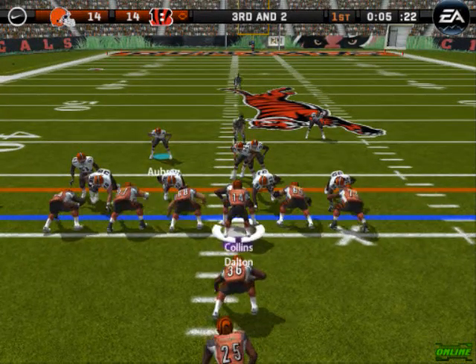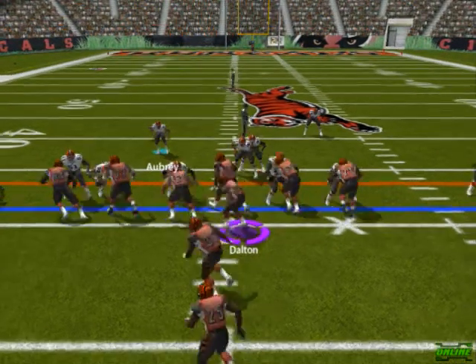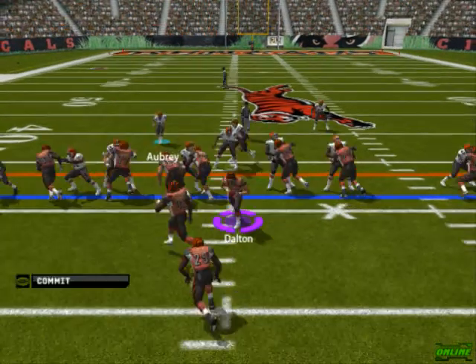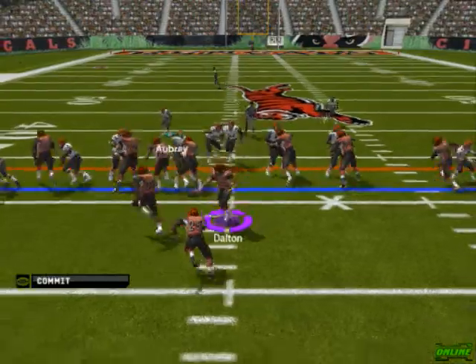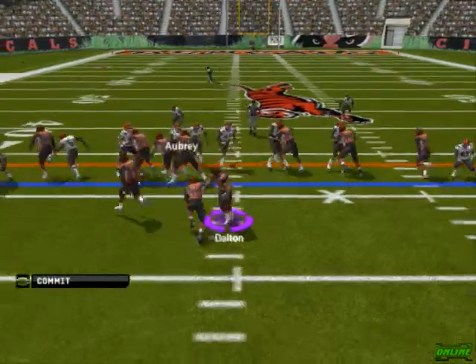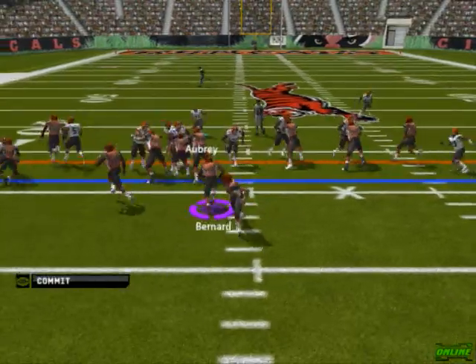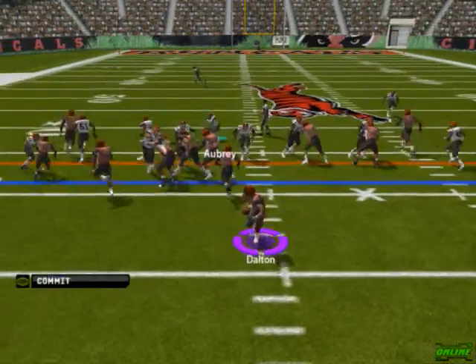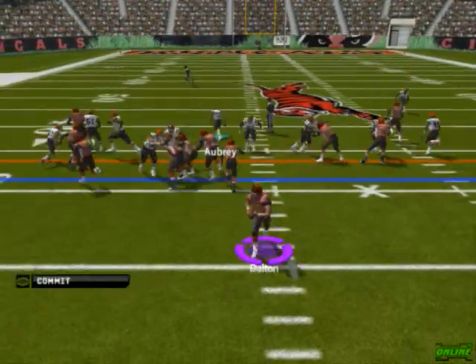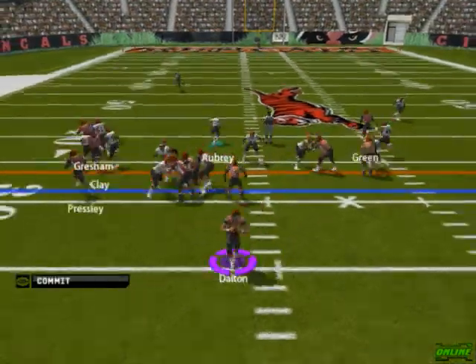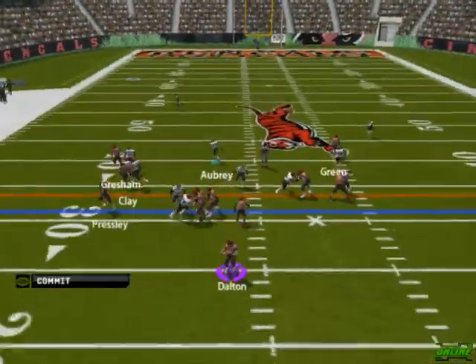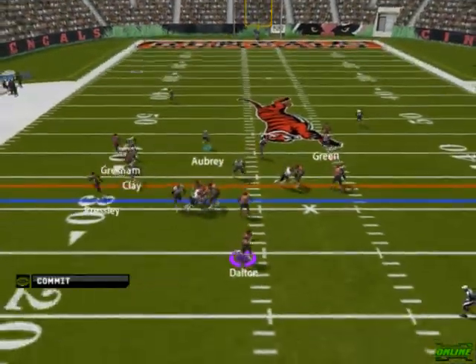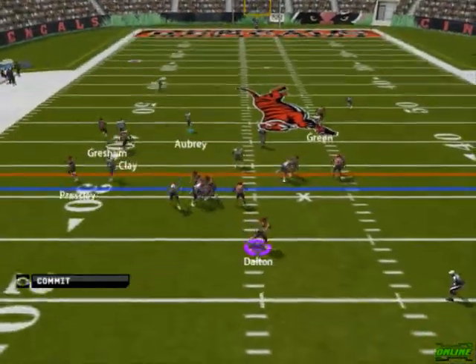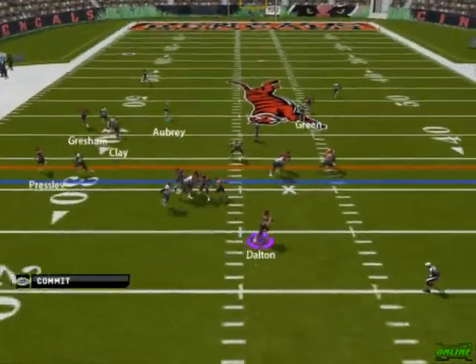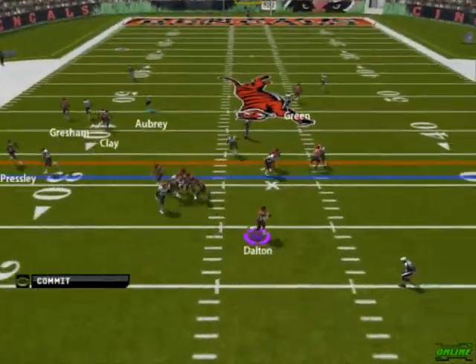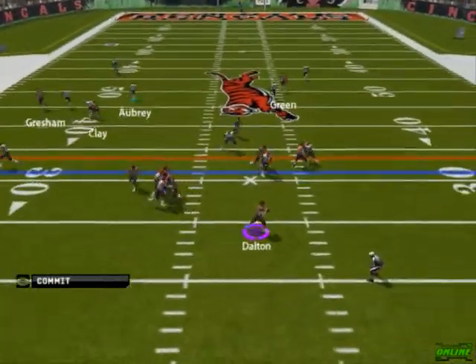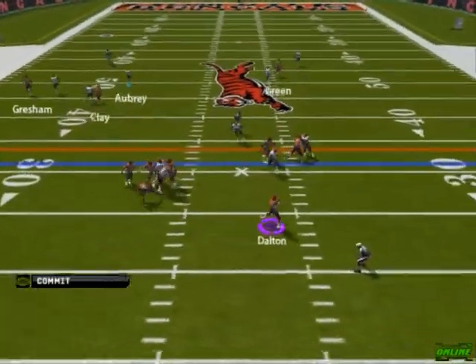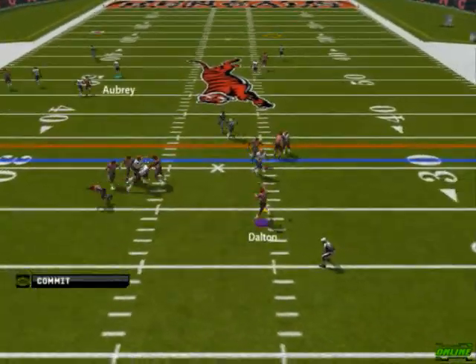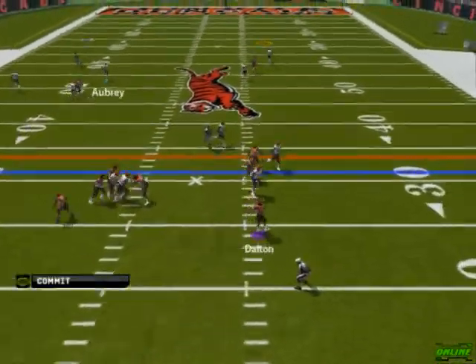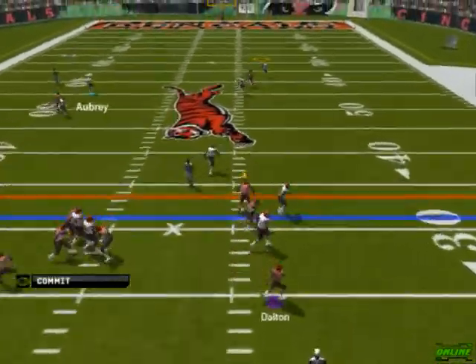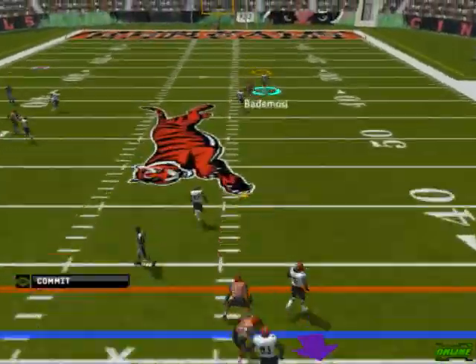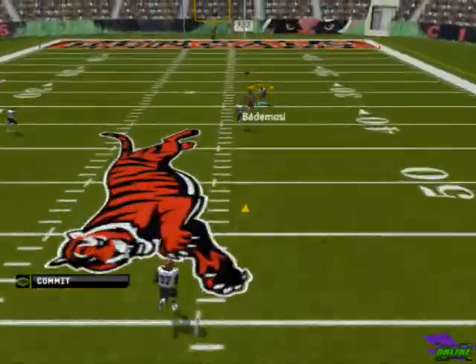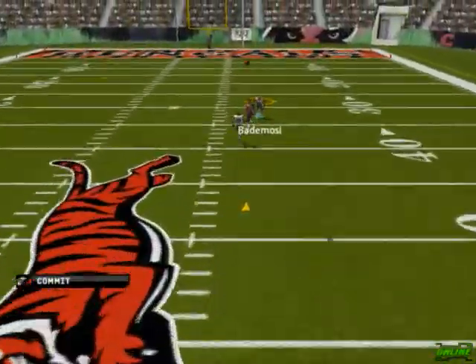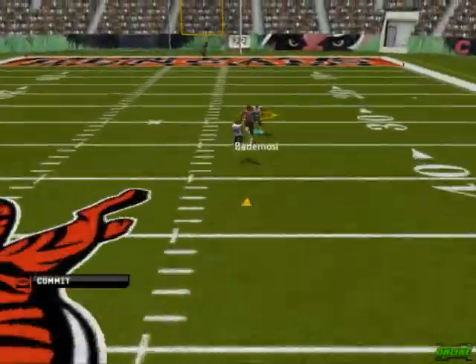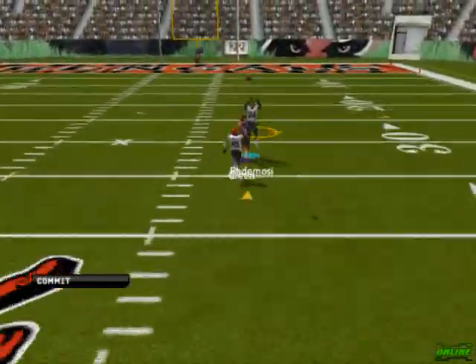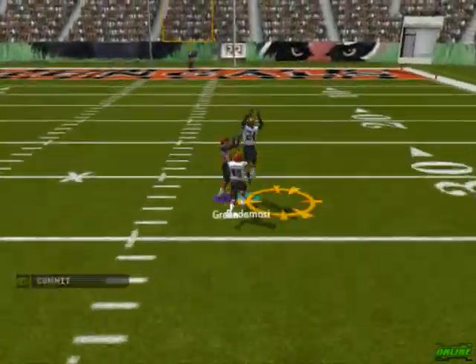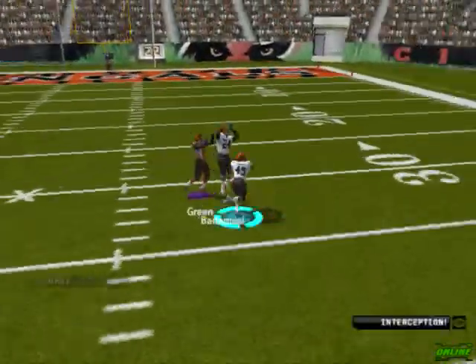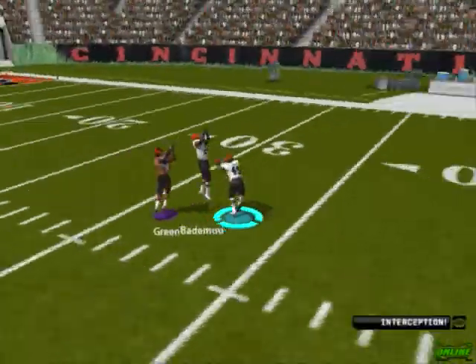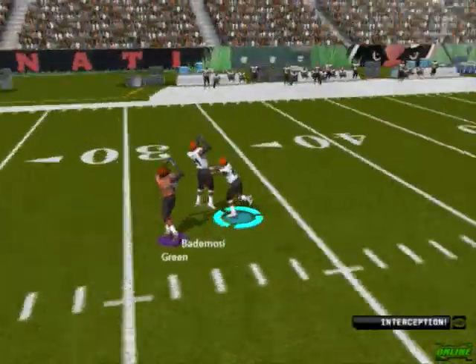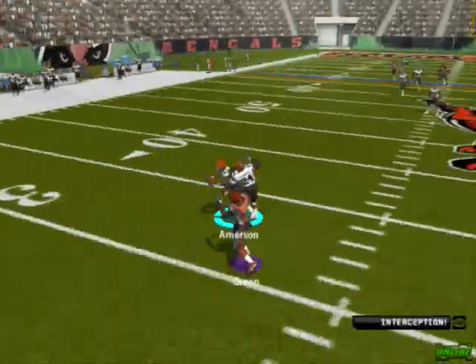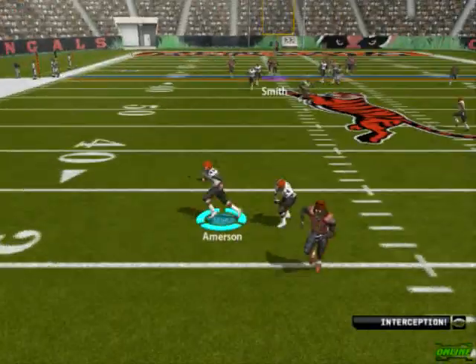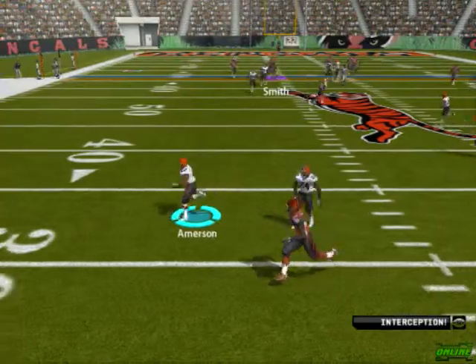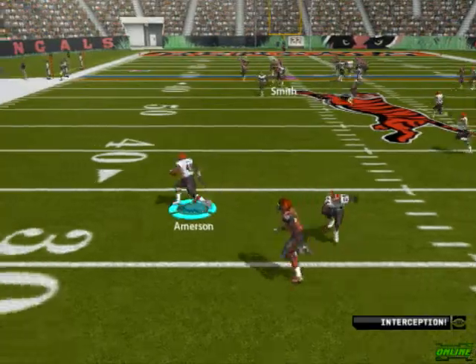Hand it off to the back. Play action. Rolls right. Looking for the long completion. Interception.